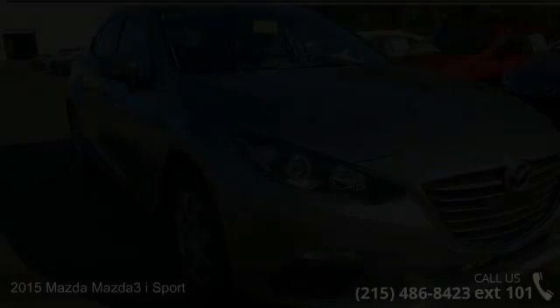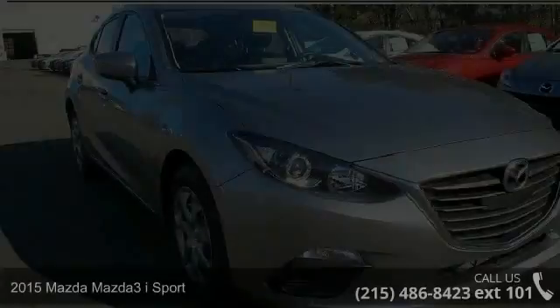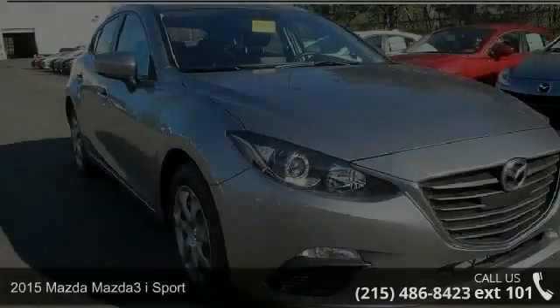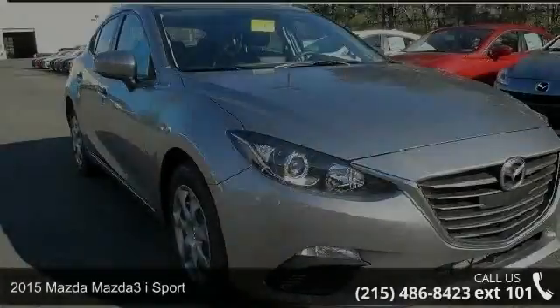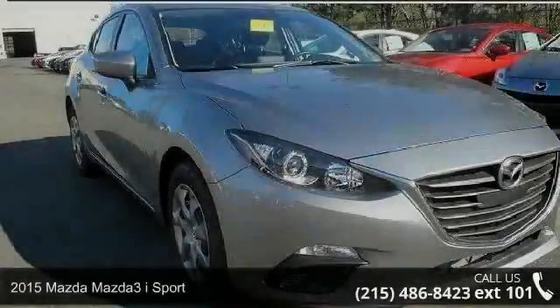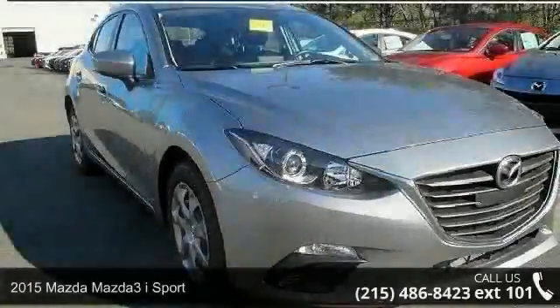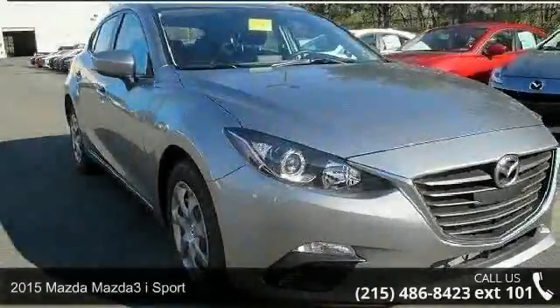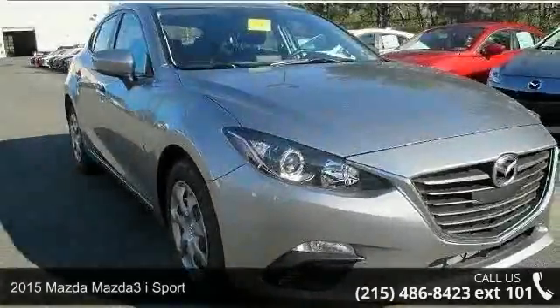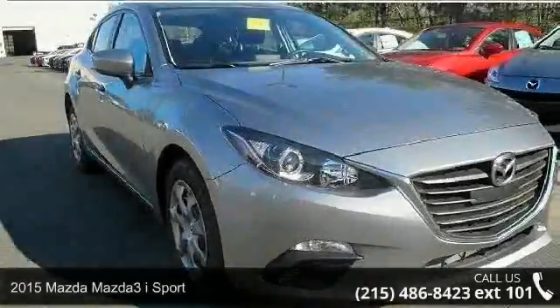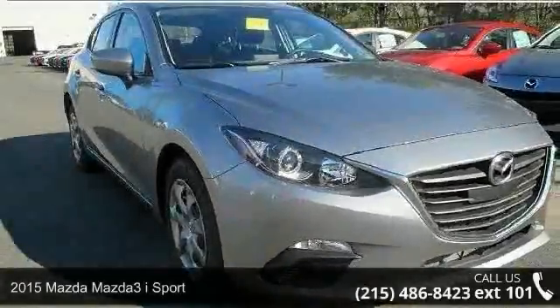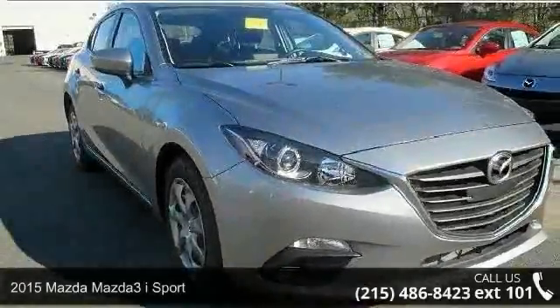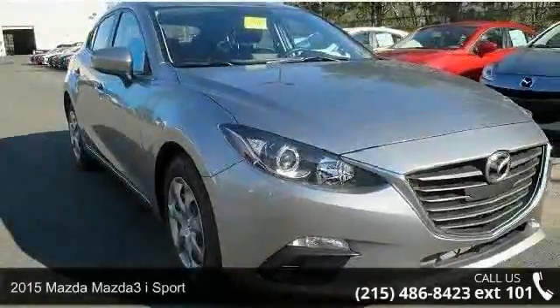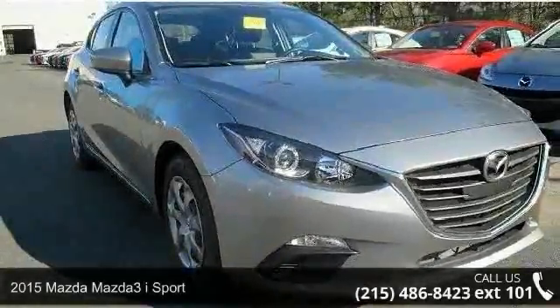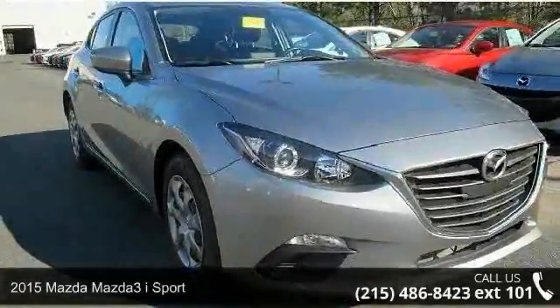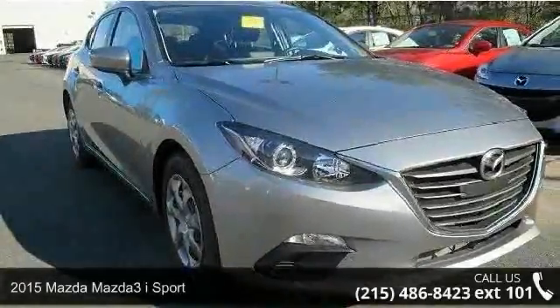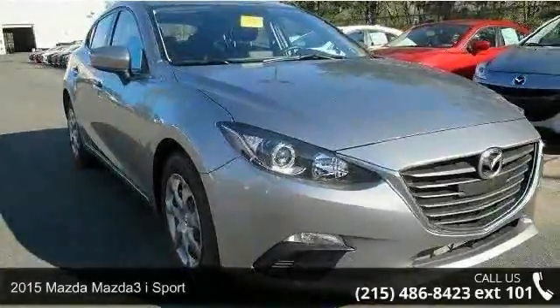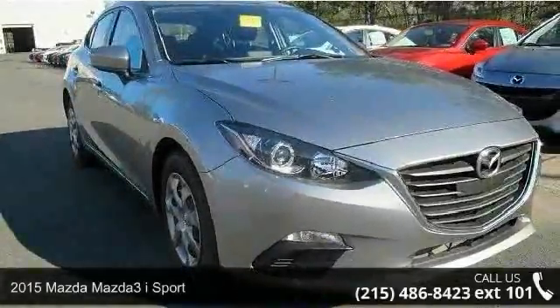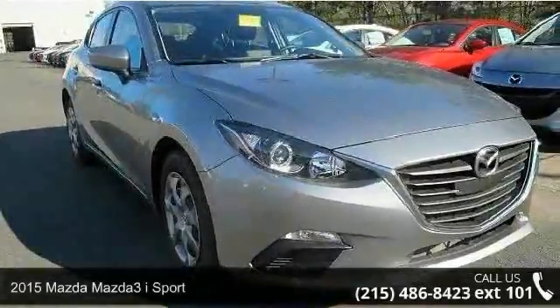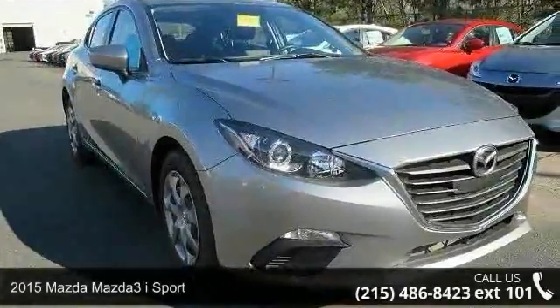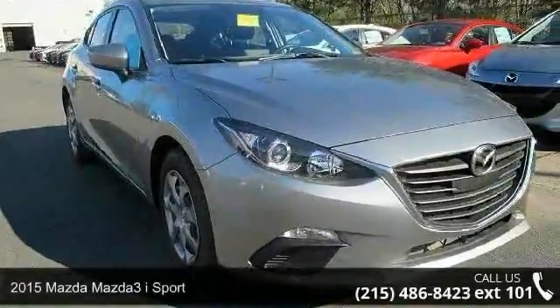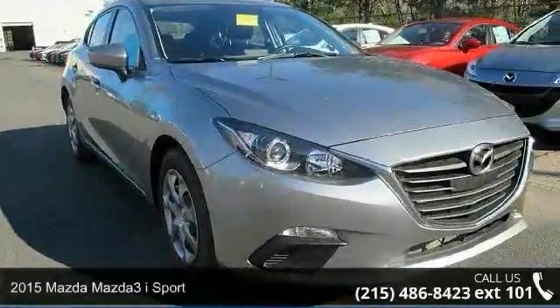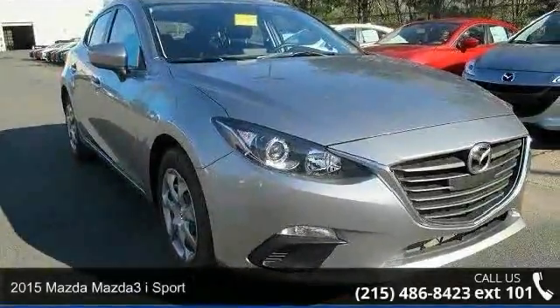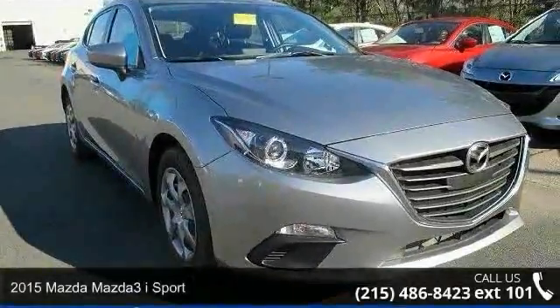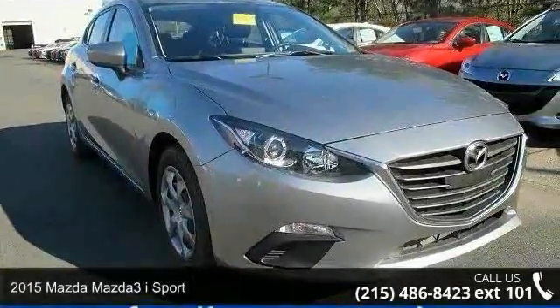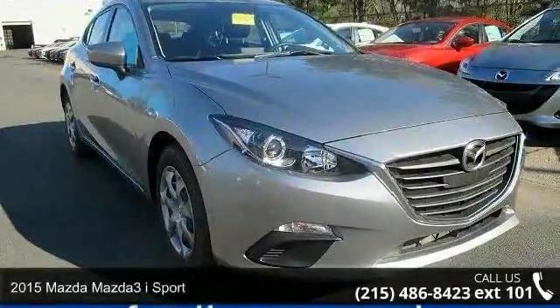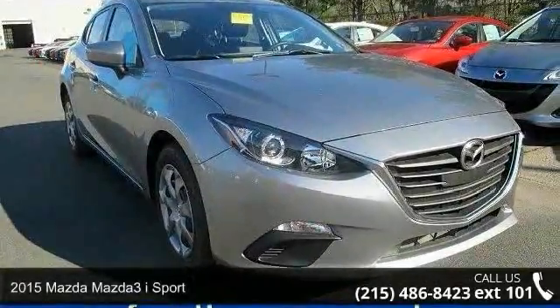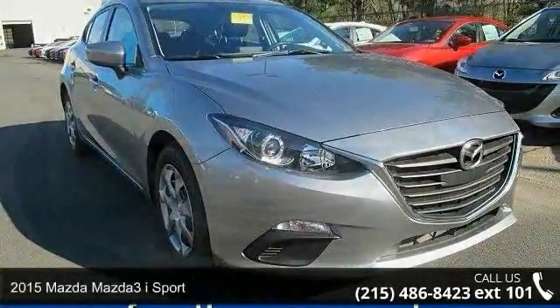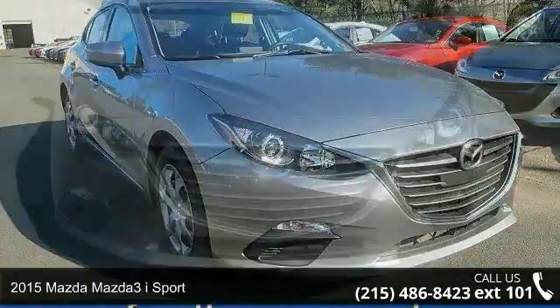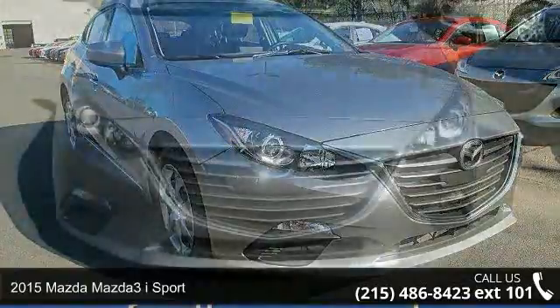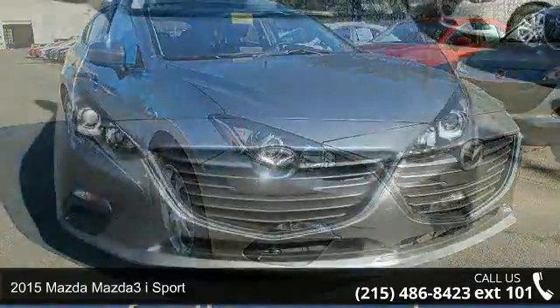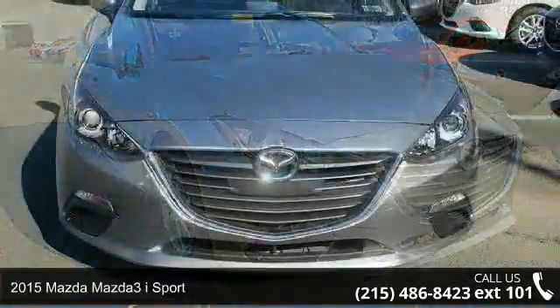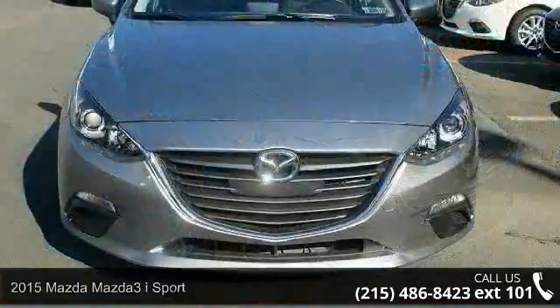Check out this 2015 Mazda Mazda 3. This may be the set of wheels you've been looking for.